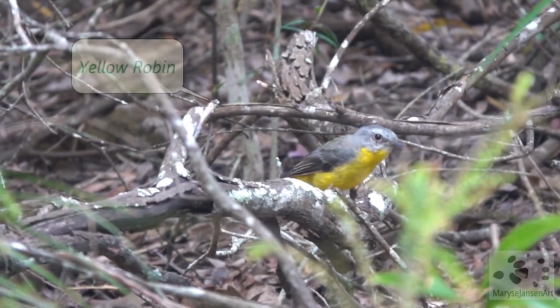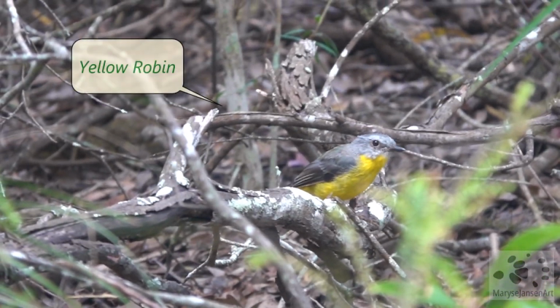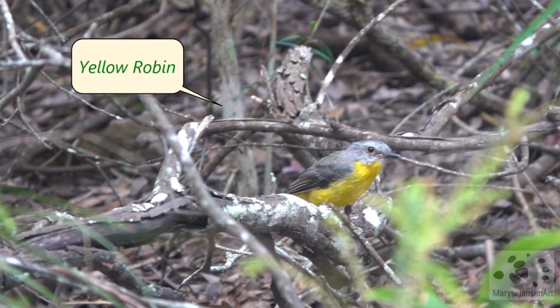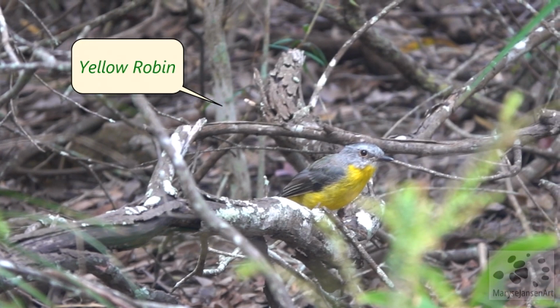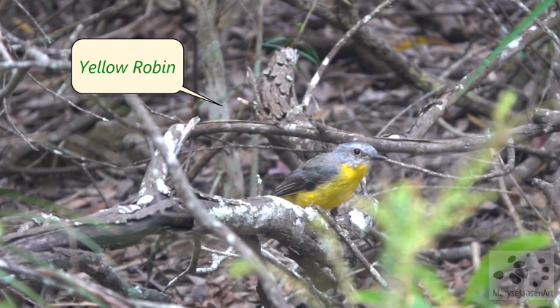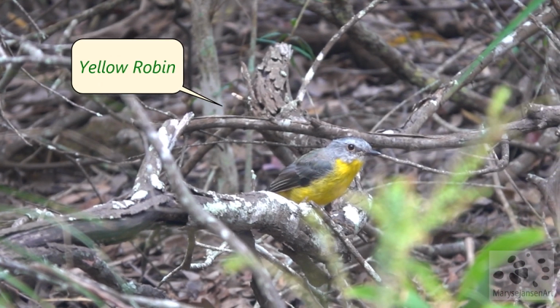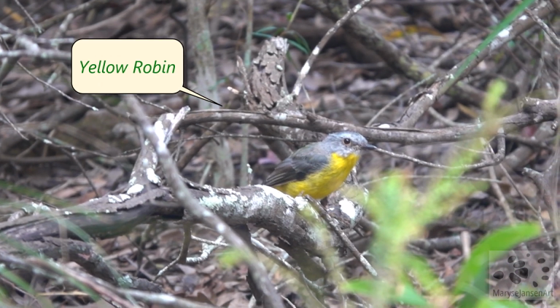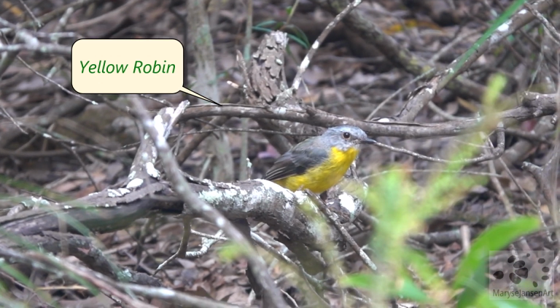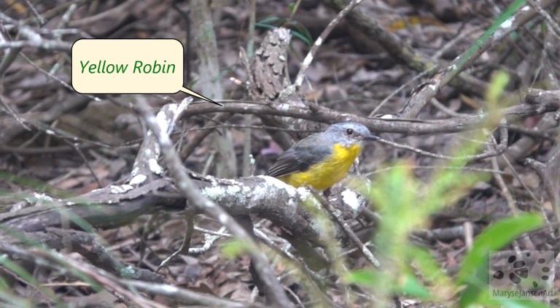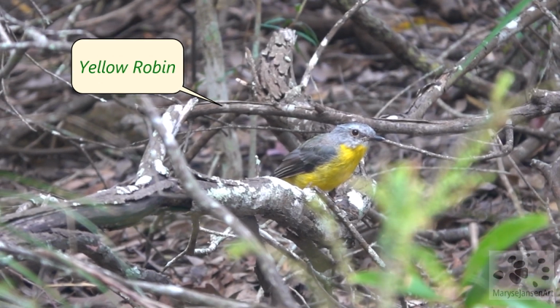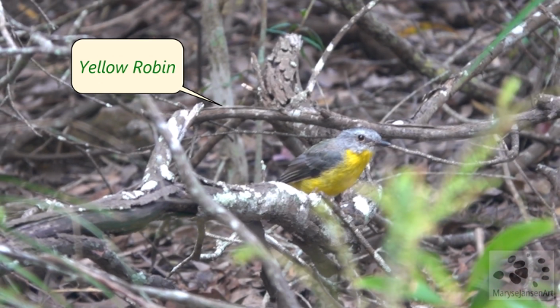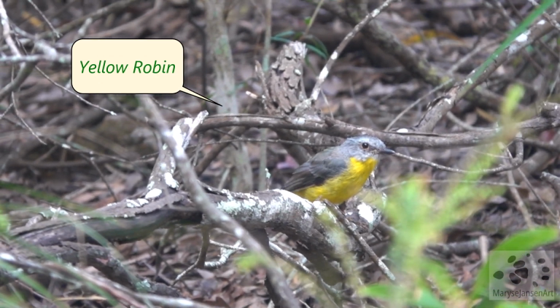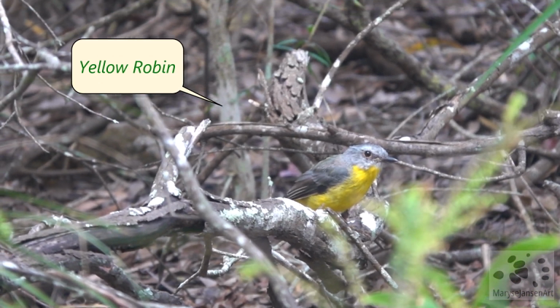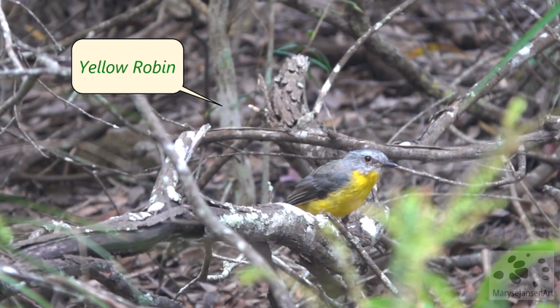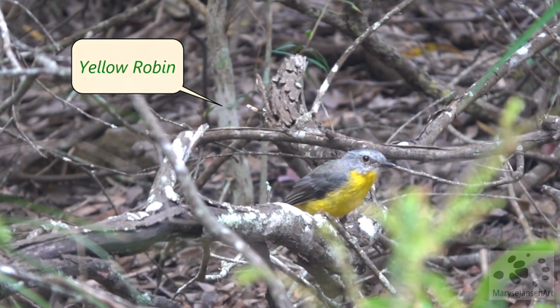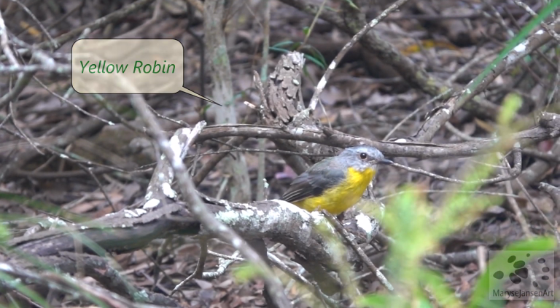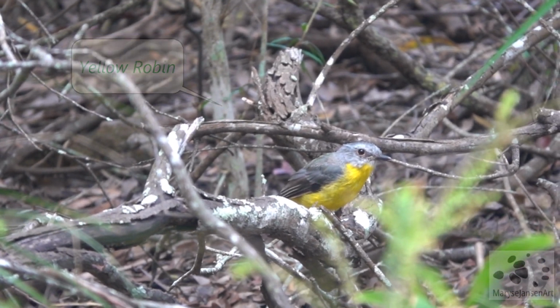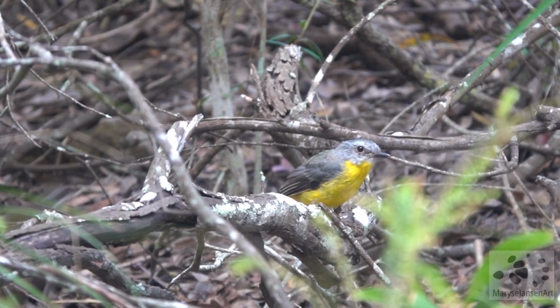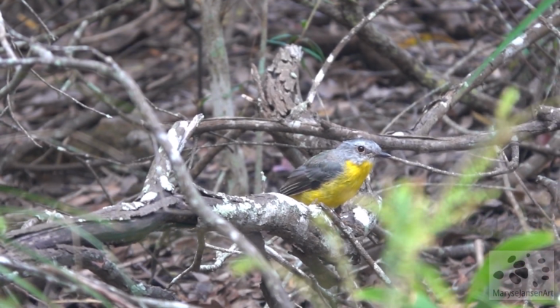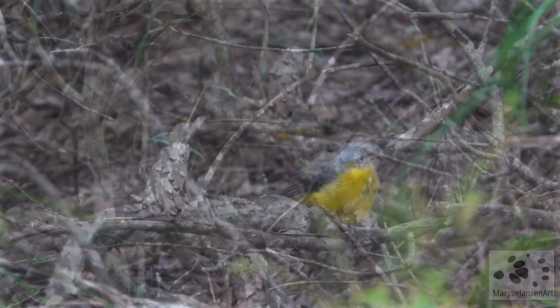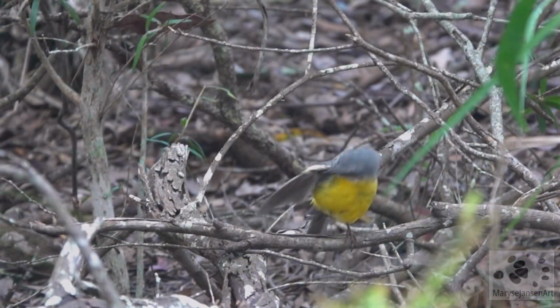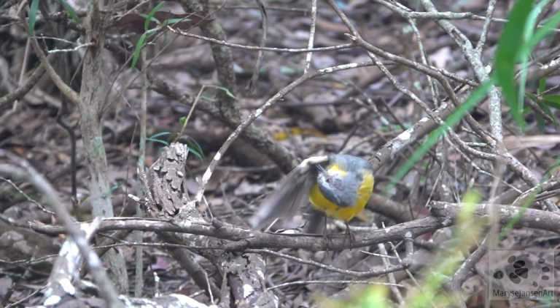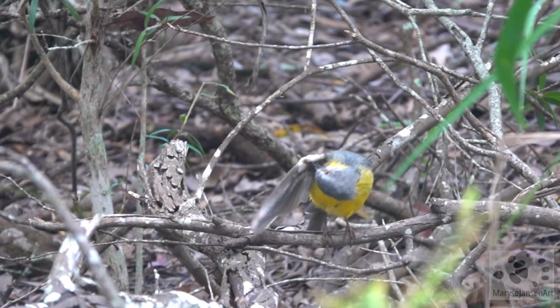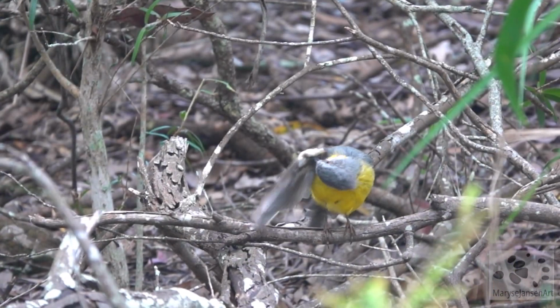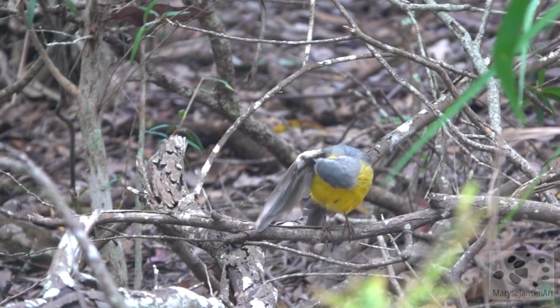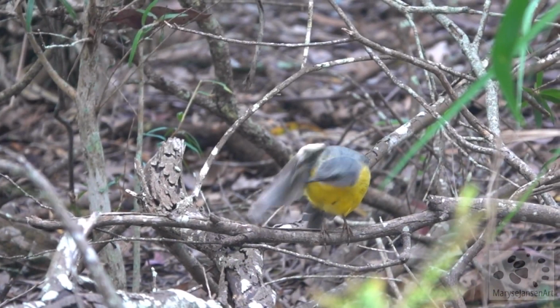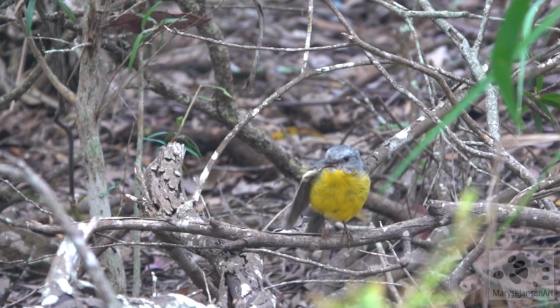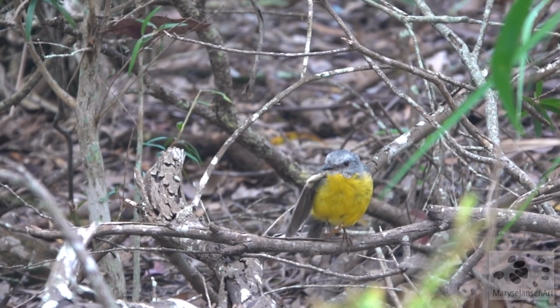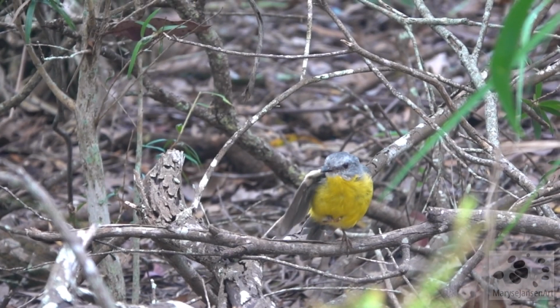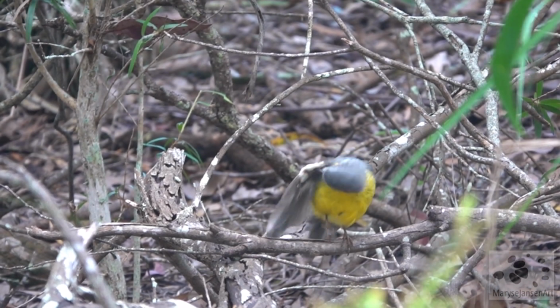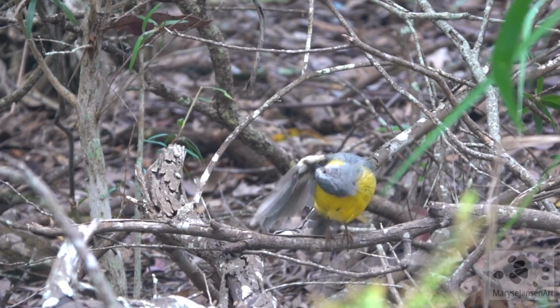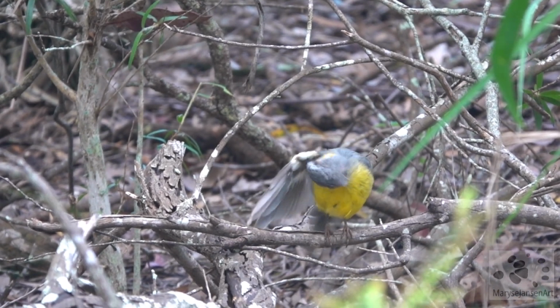This little one here is a Yellow Robin, easily recognized by its yellow breast. Isn't it a pretty bird?